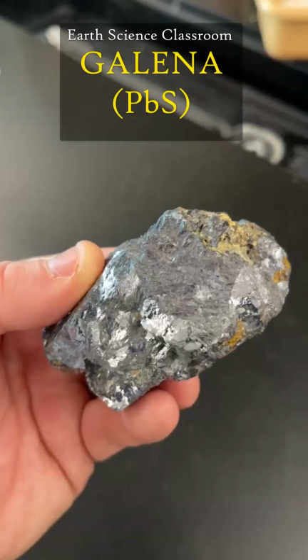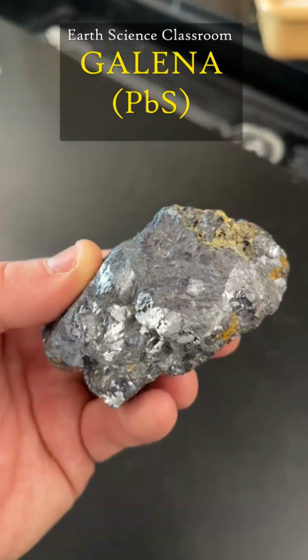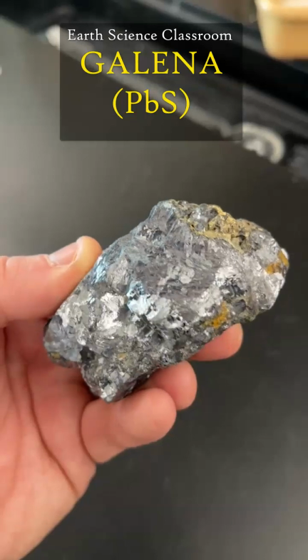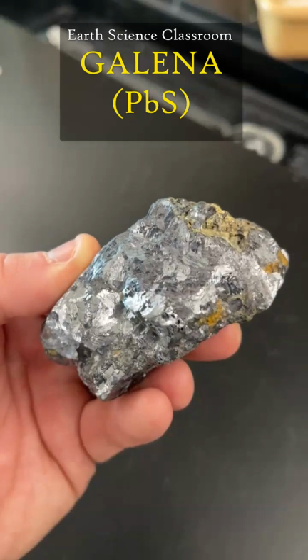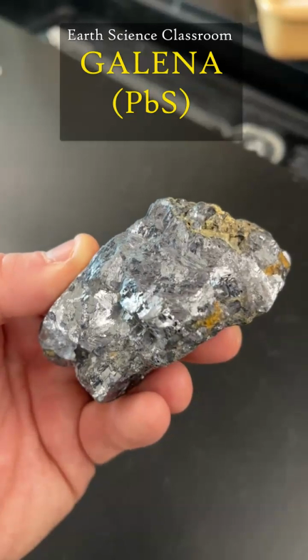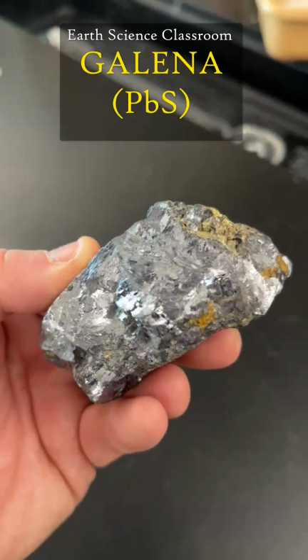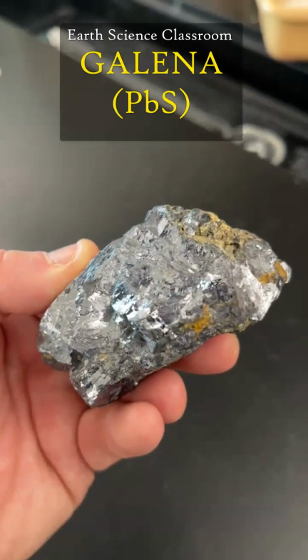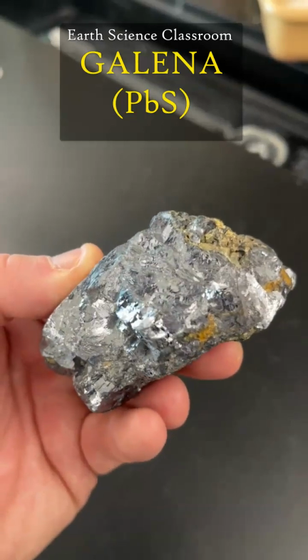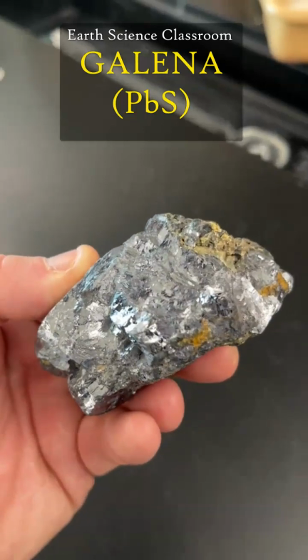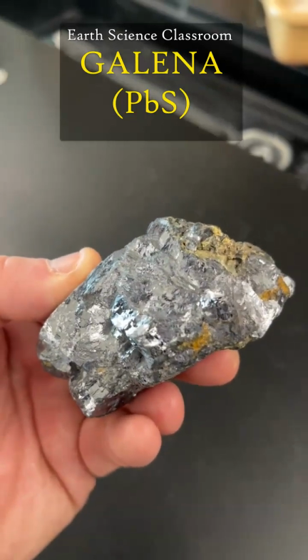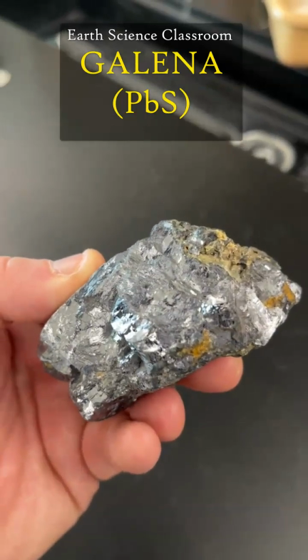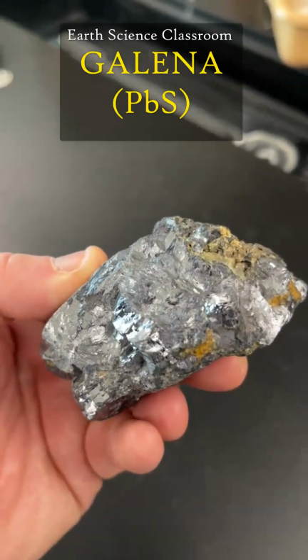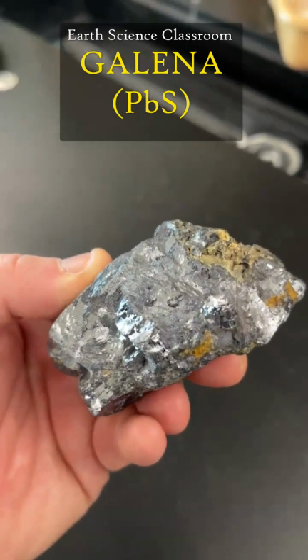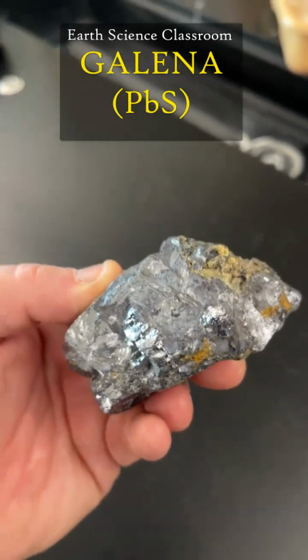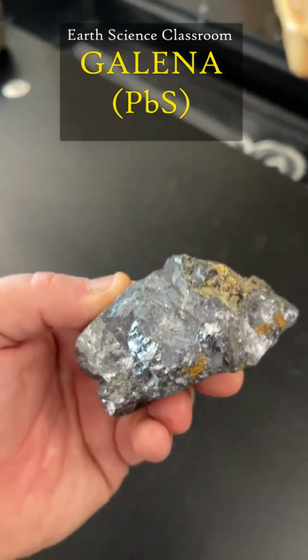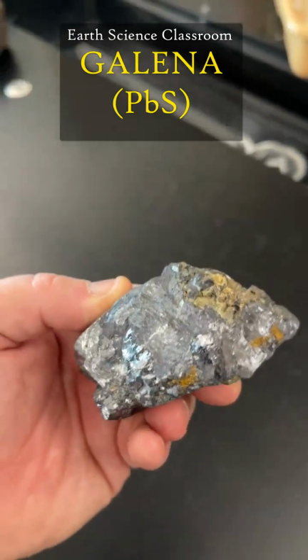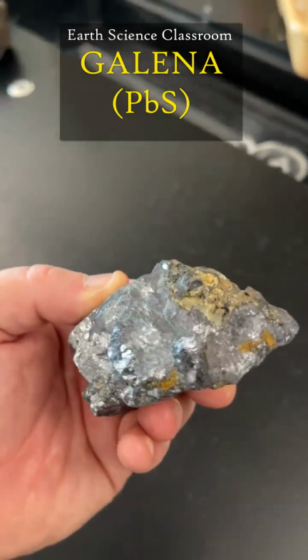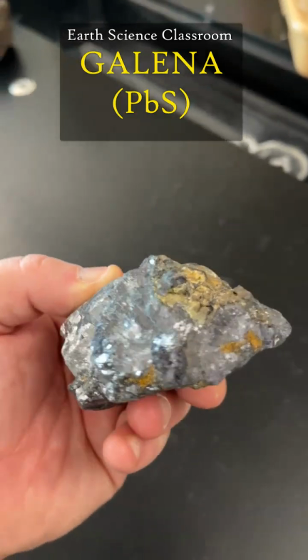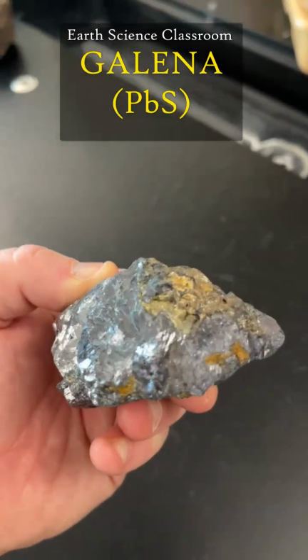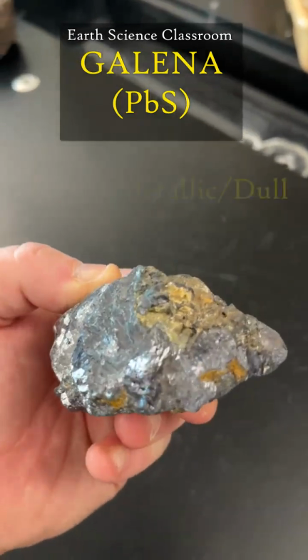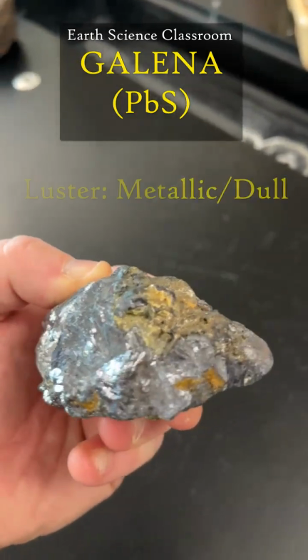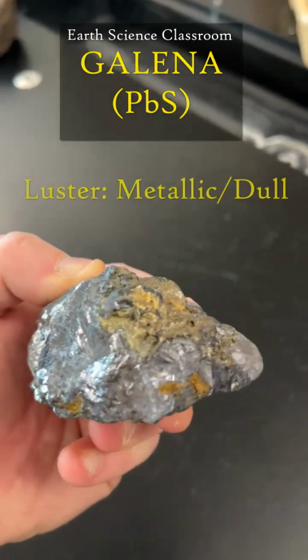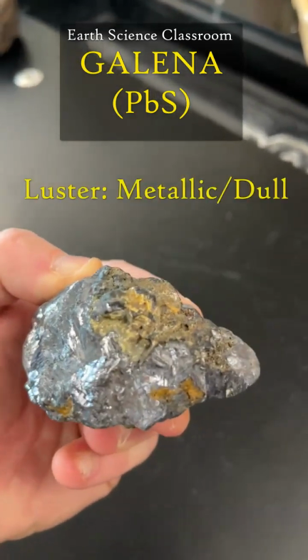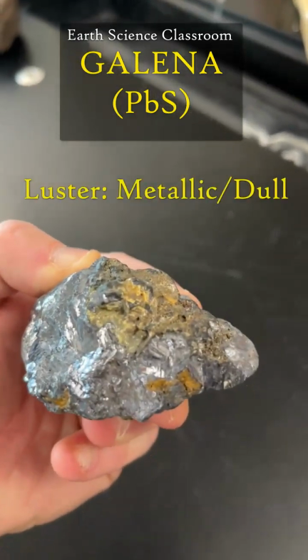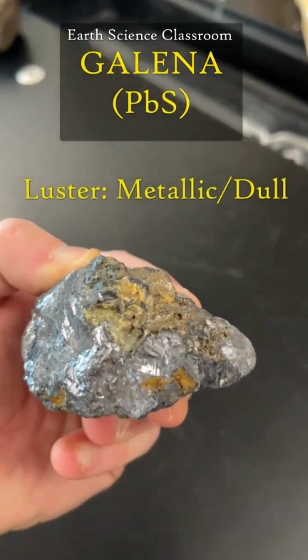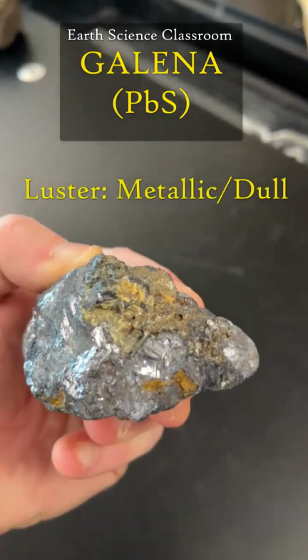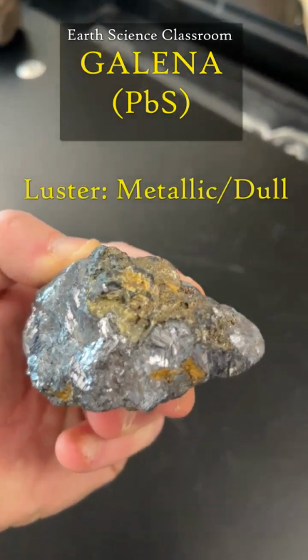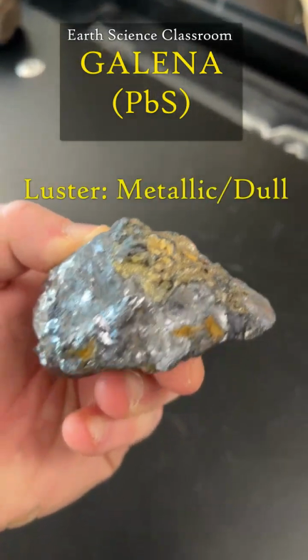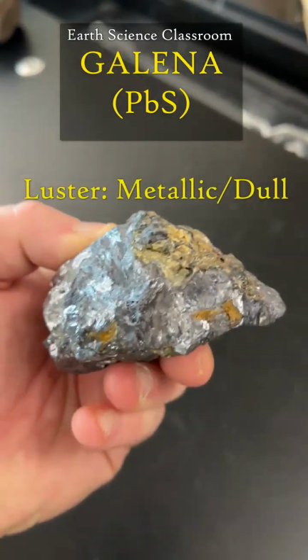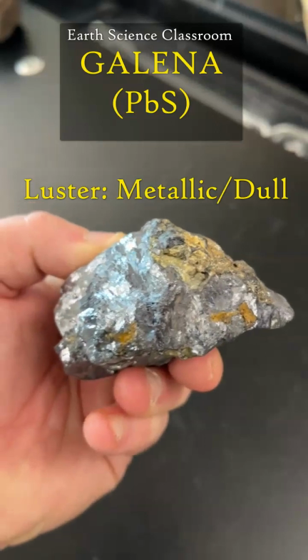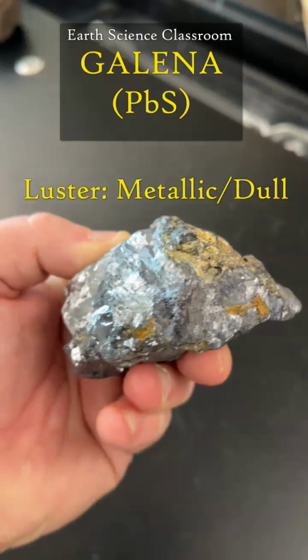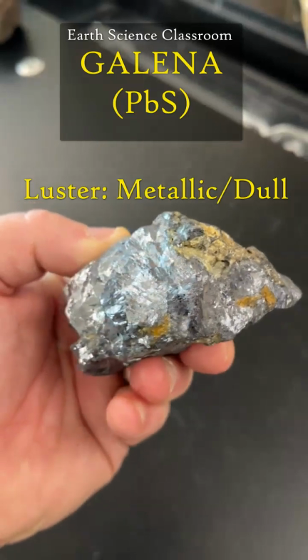This is Galena. It's beautiful, metallic, with a sometimes dull appearance and luster.